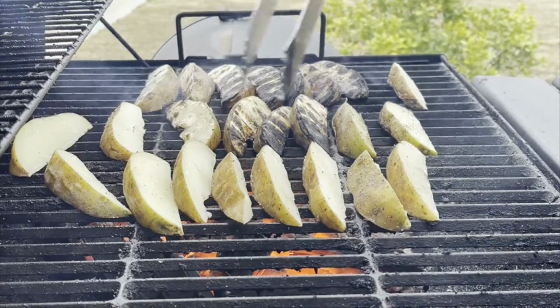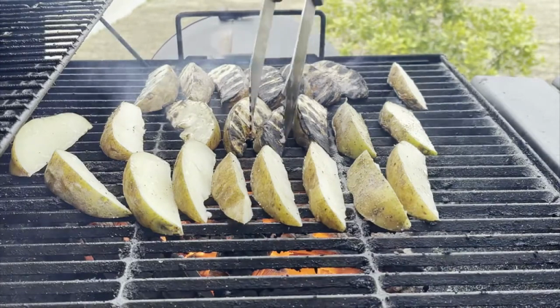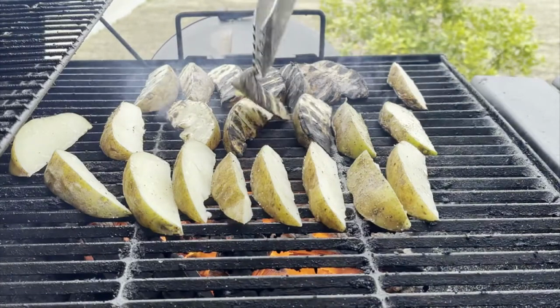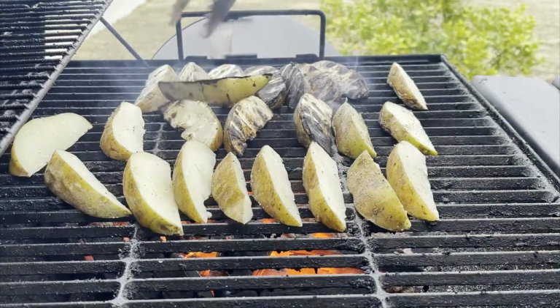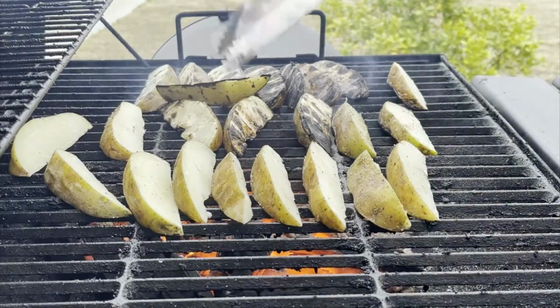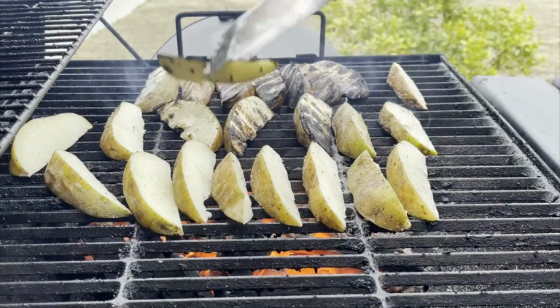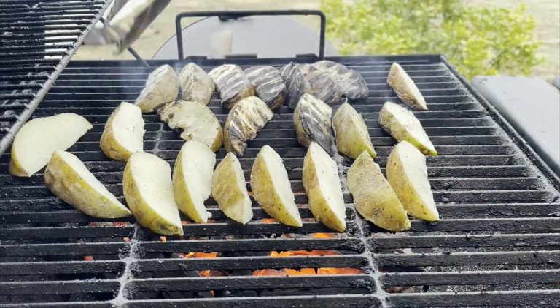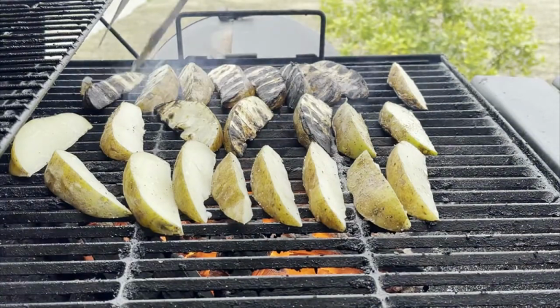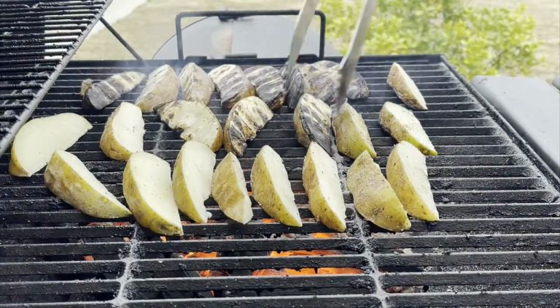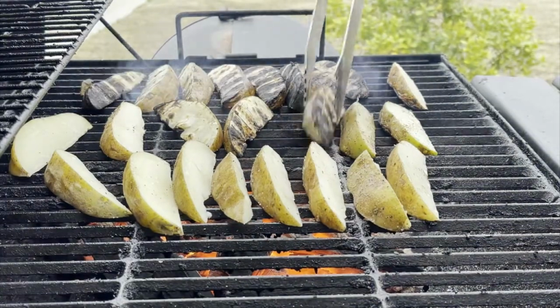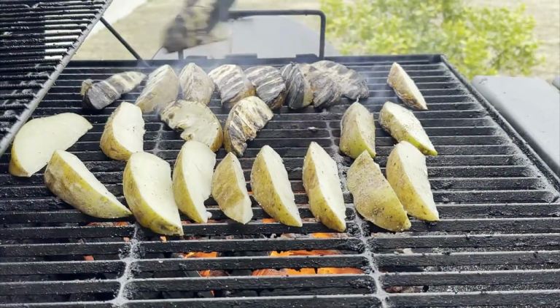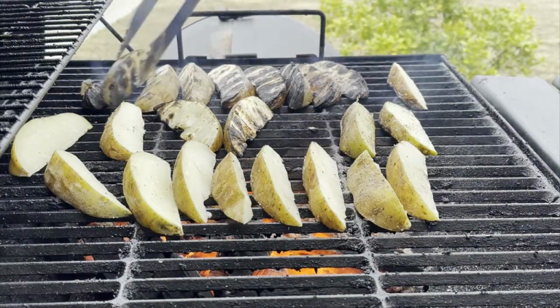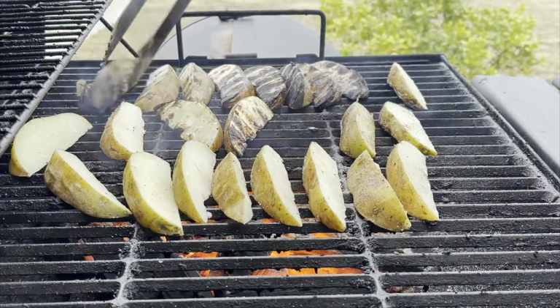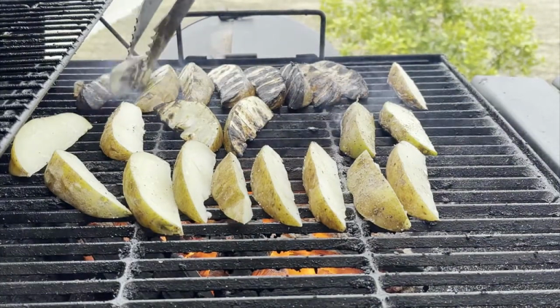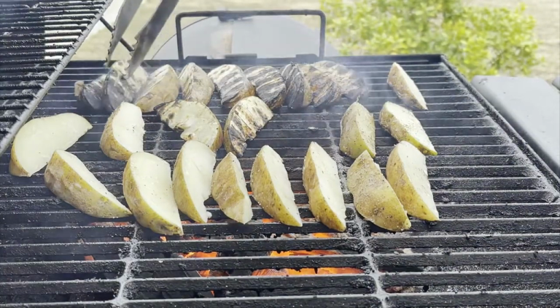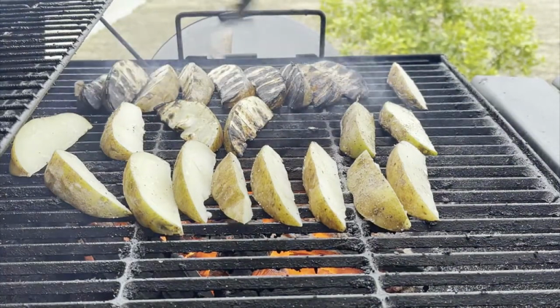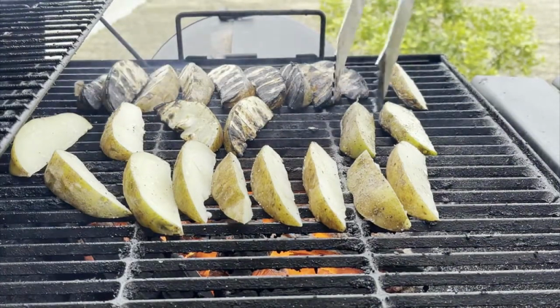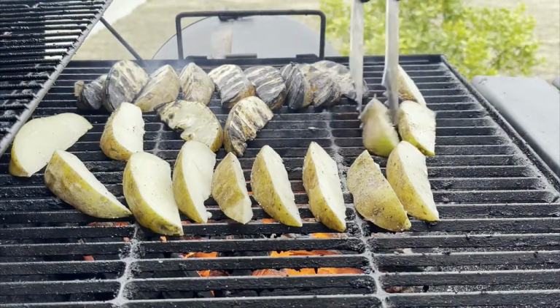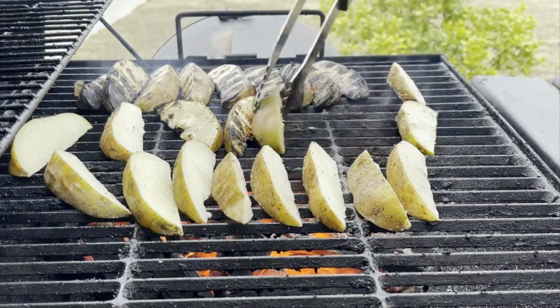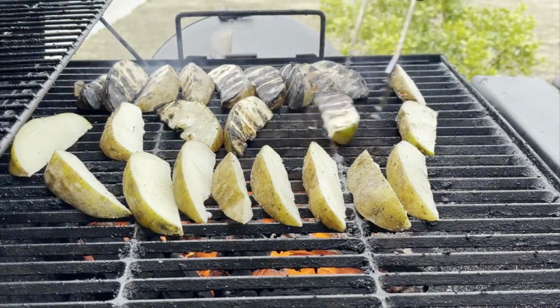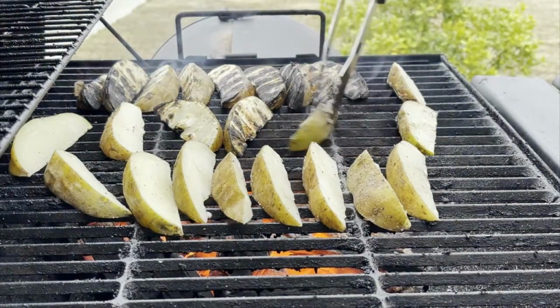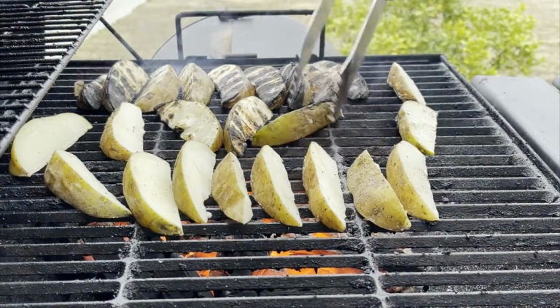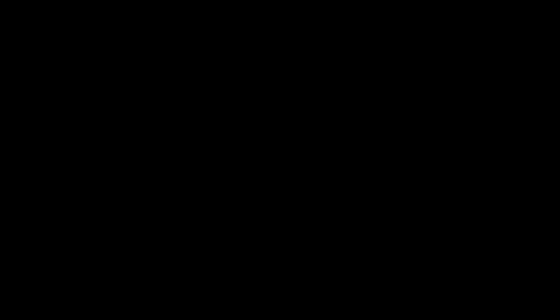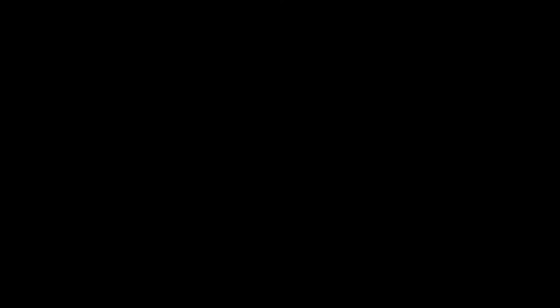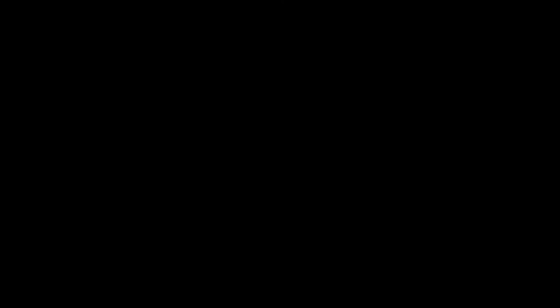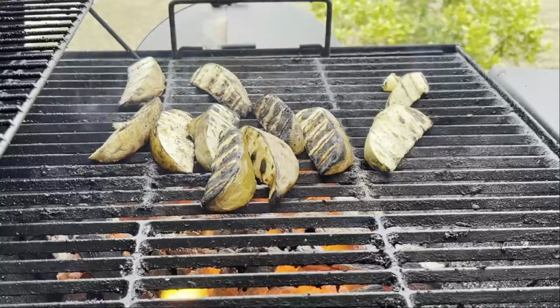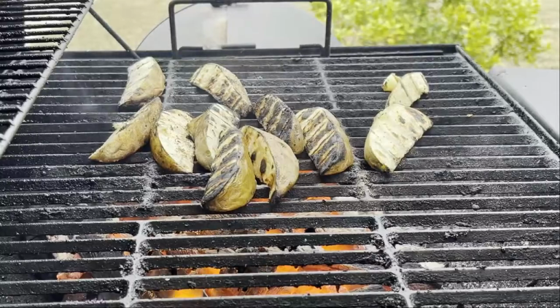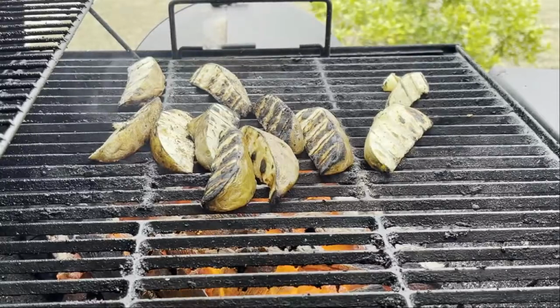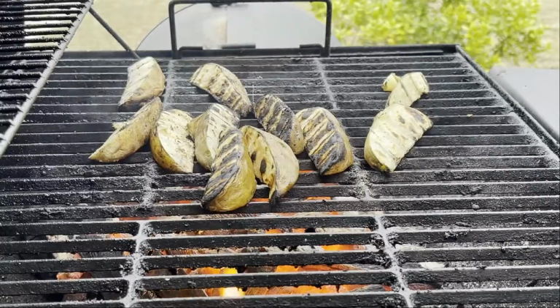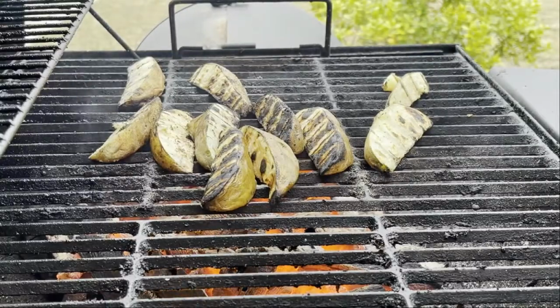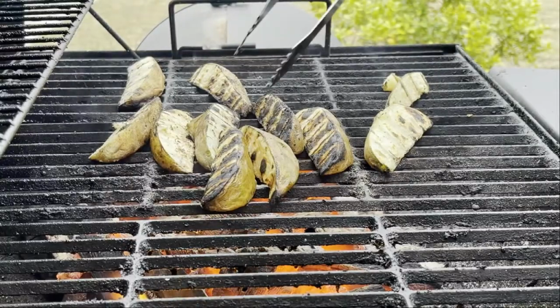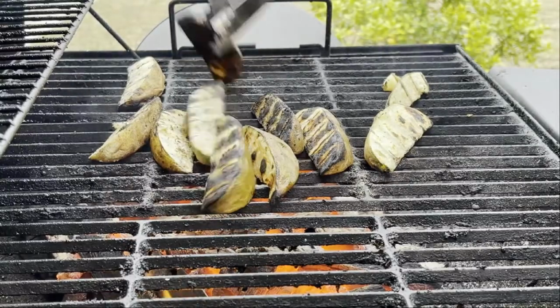We're grilling these not only to add texture and crisp them up a little bit, but really to accent that smokiness that's going to be in the sauce.